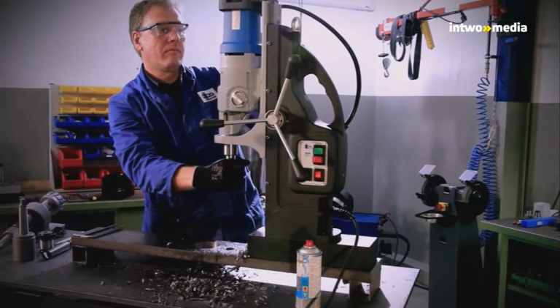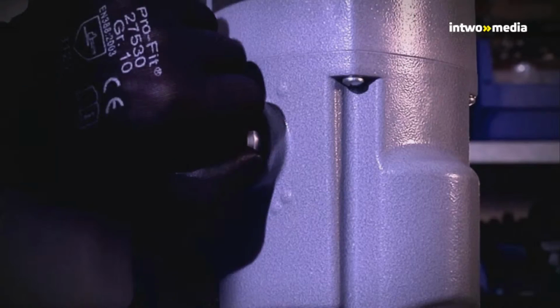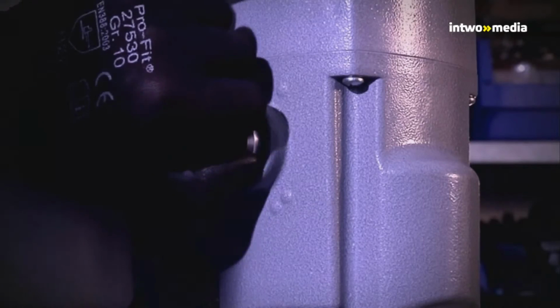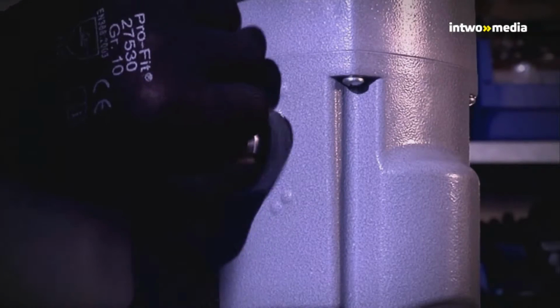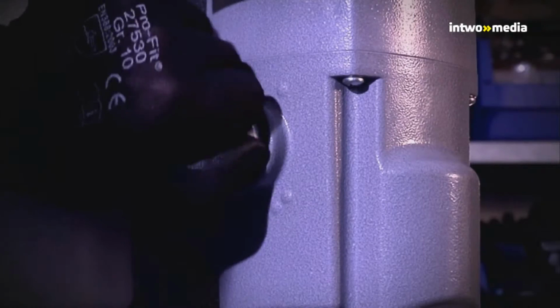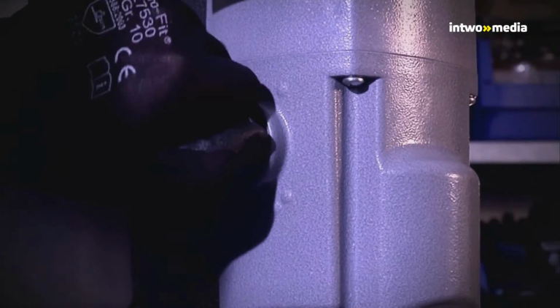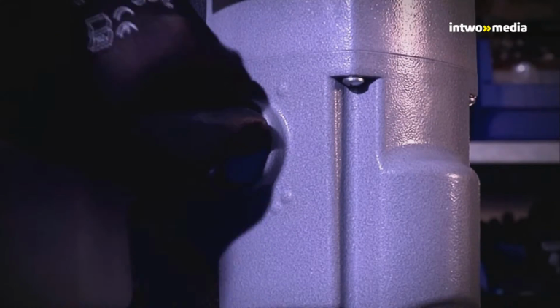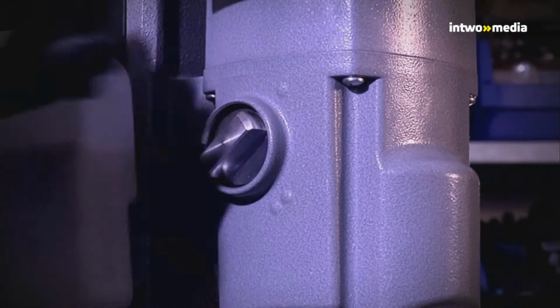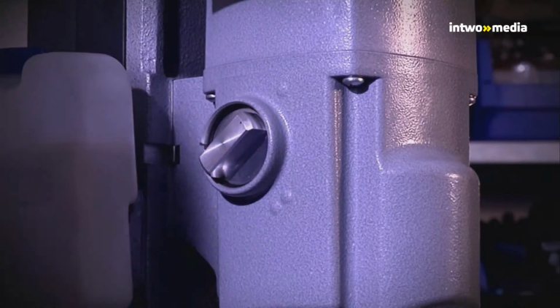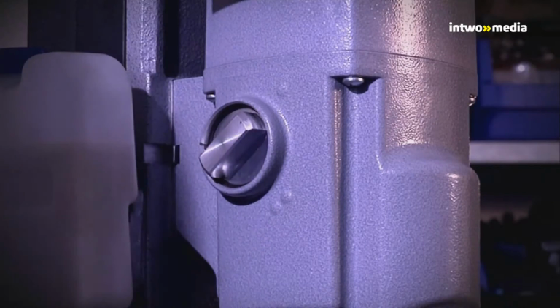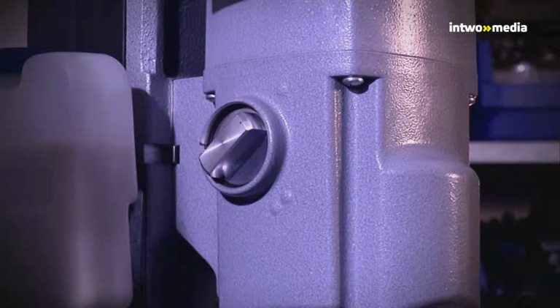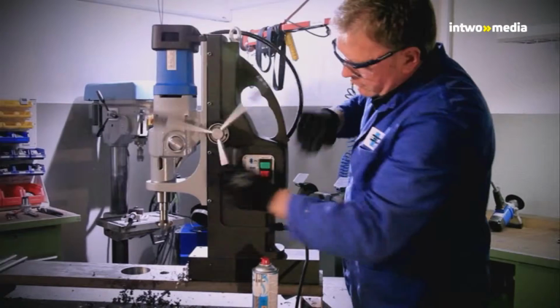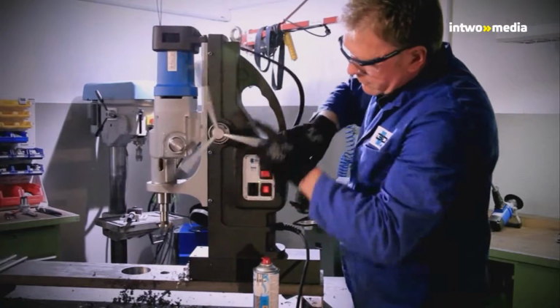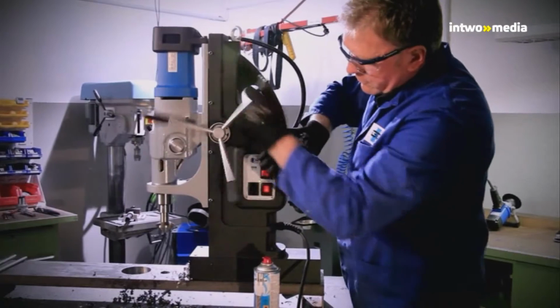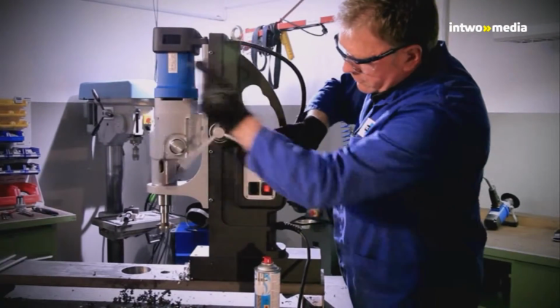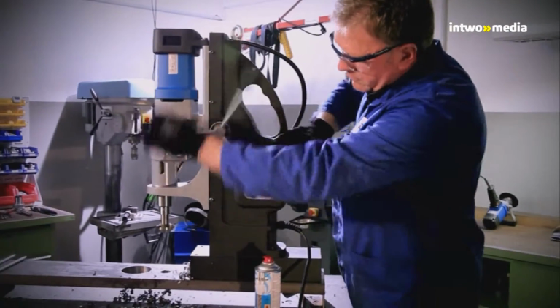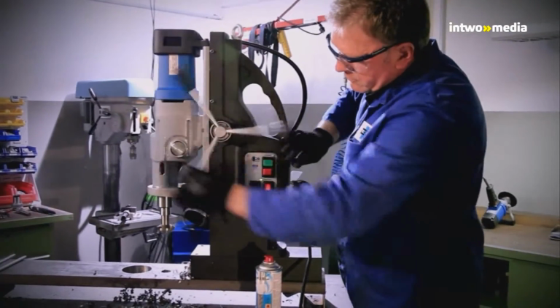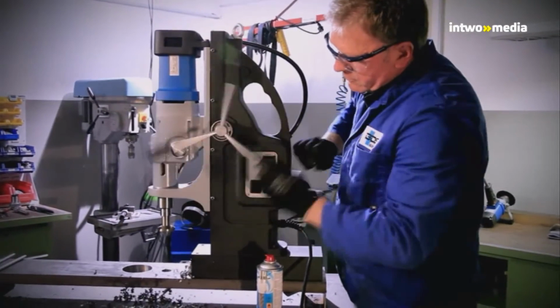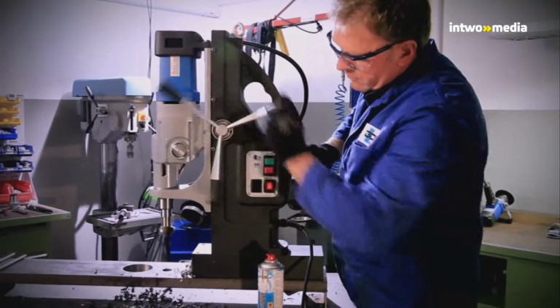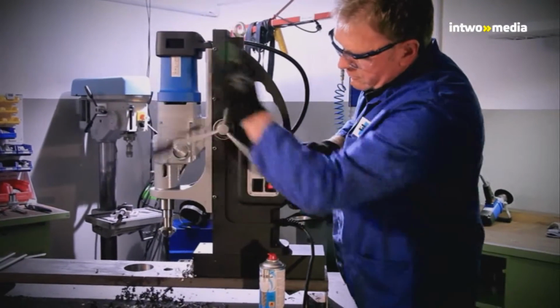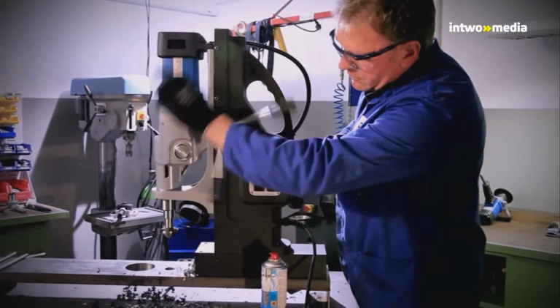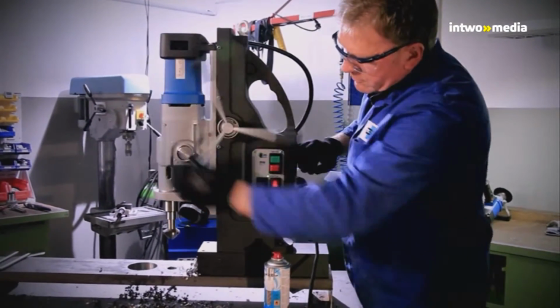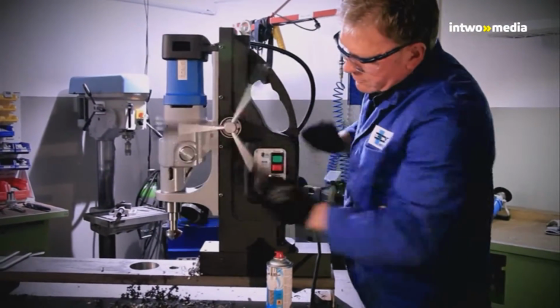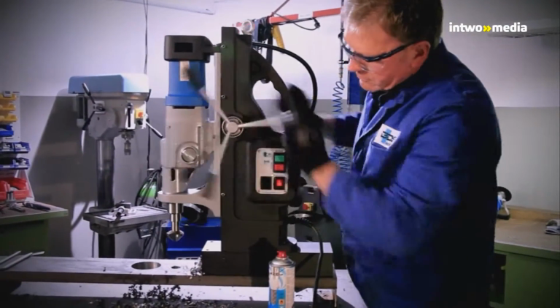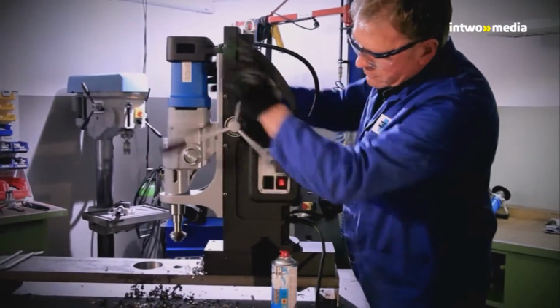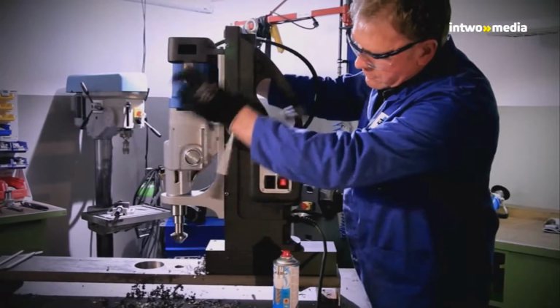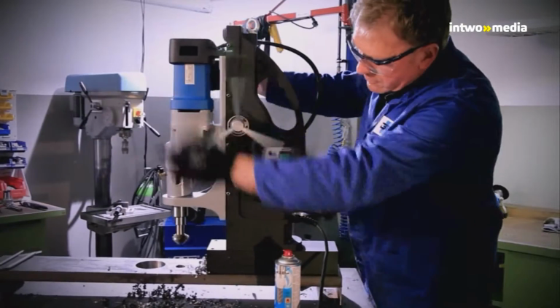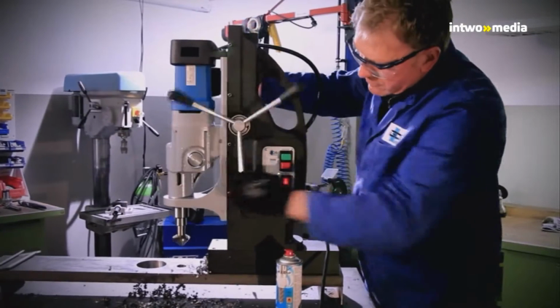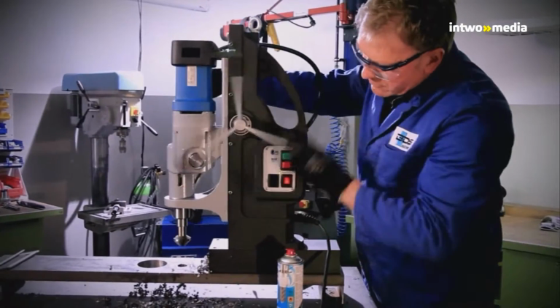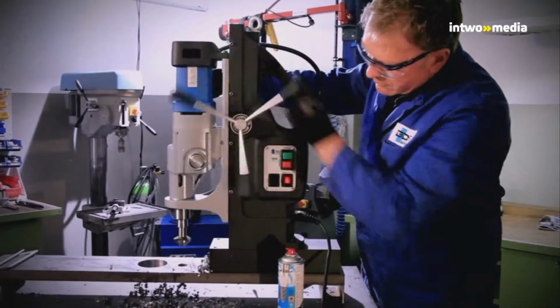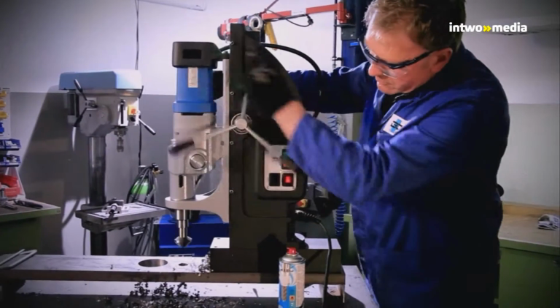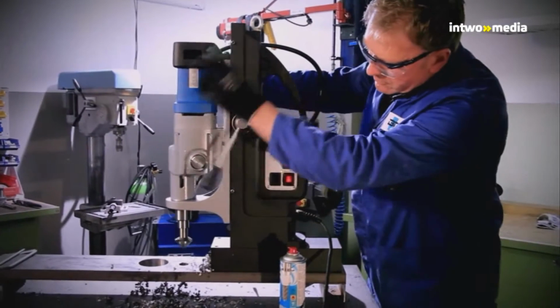For tool change, setting the speed and inserting the next tool, you always apply the same procedure.